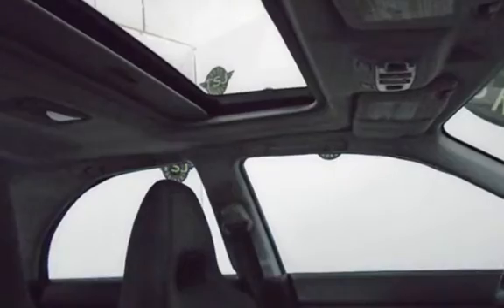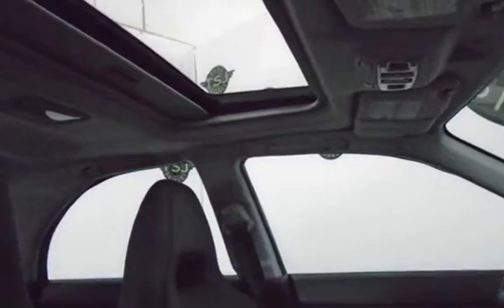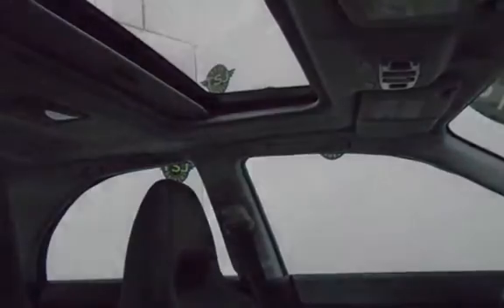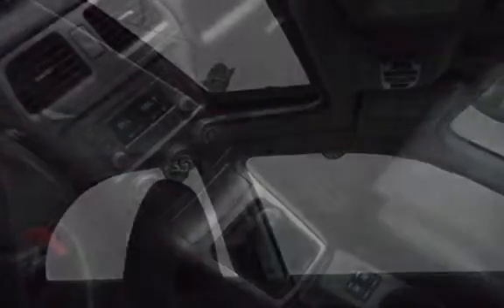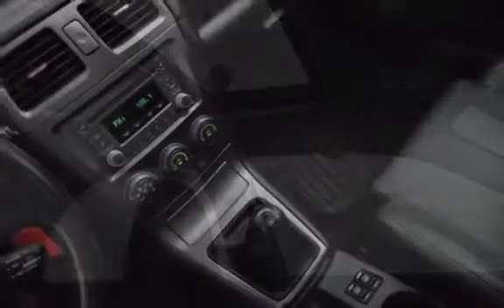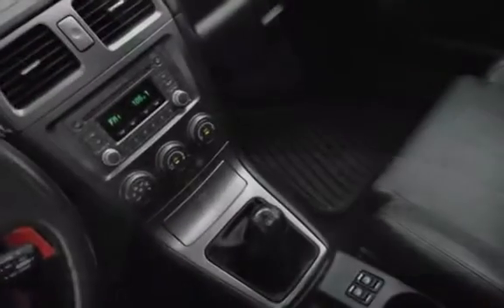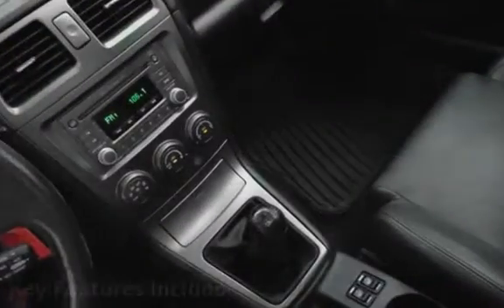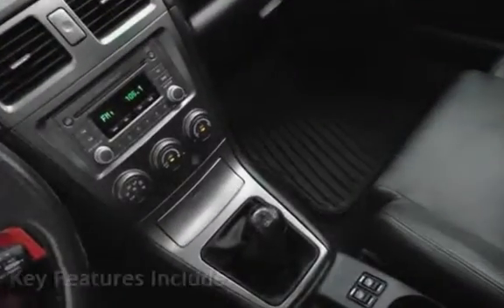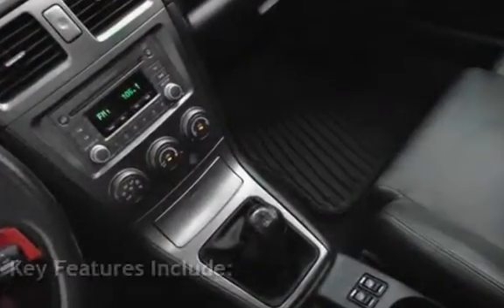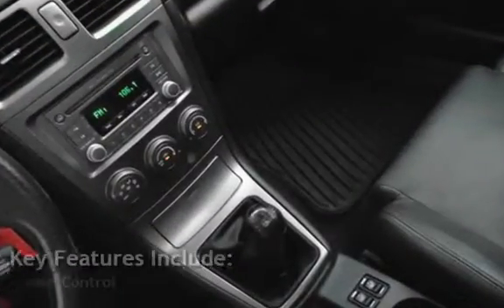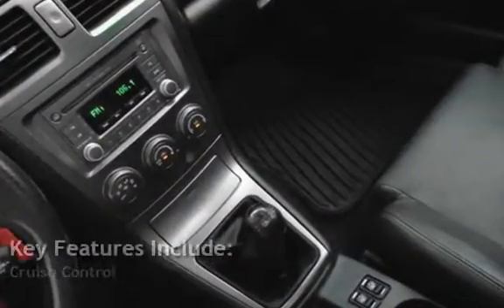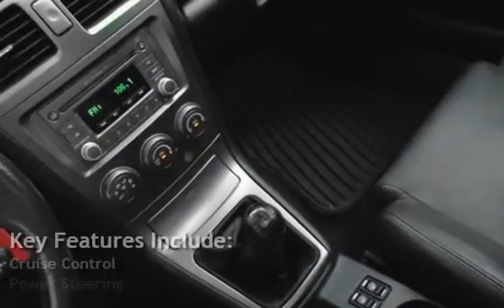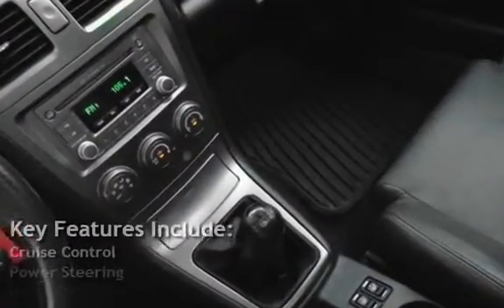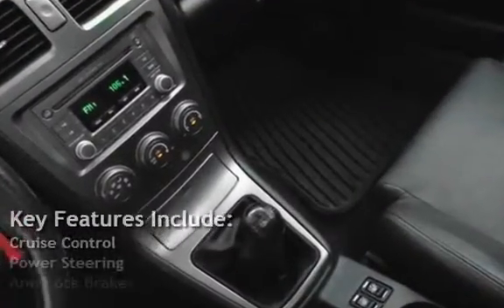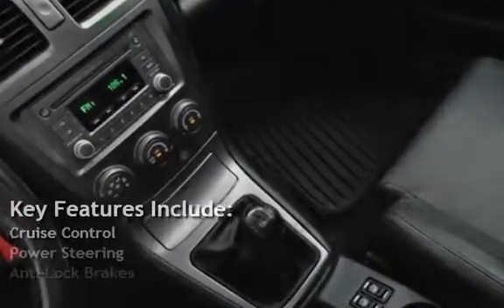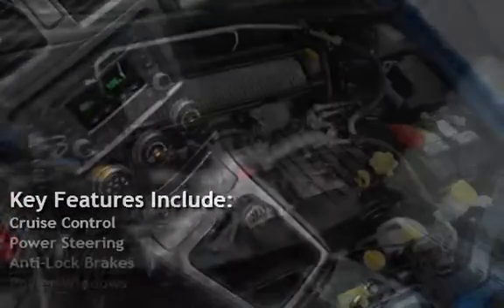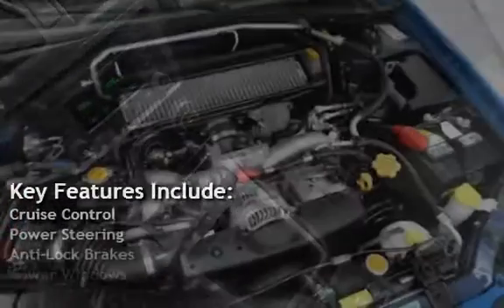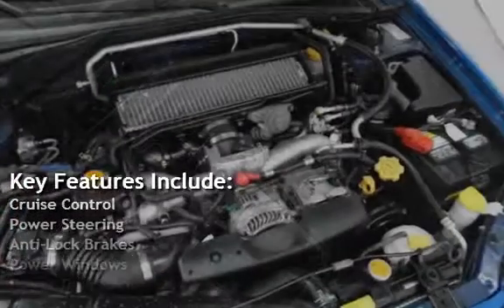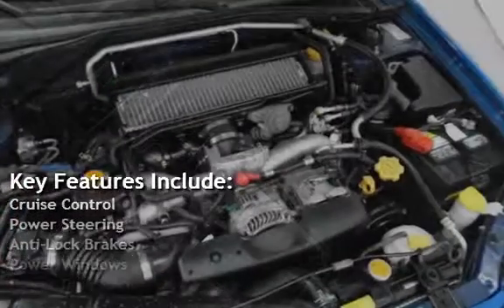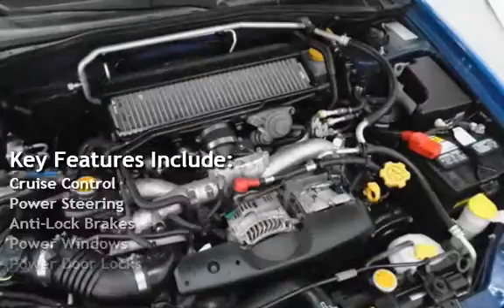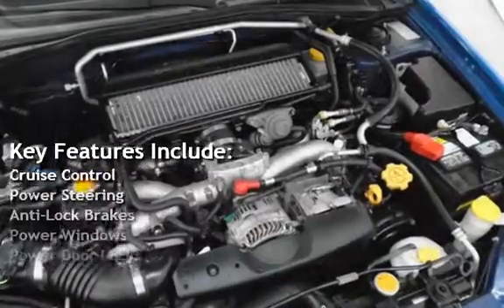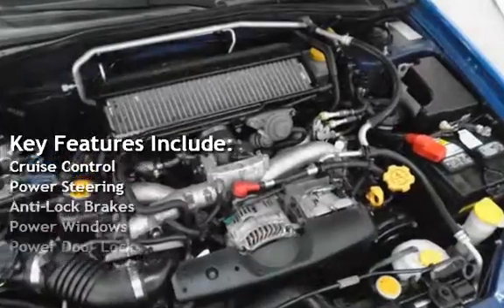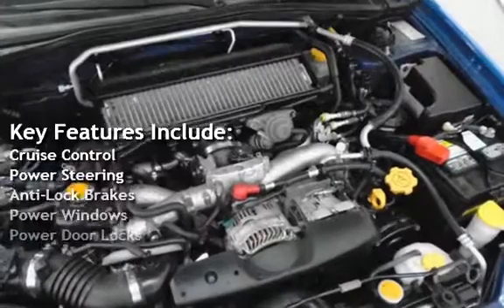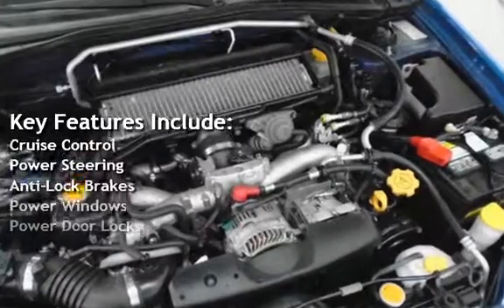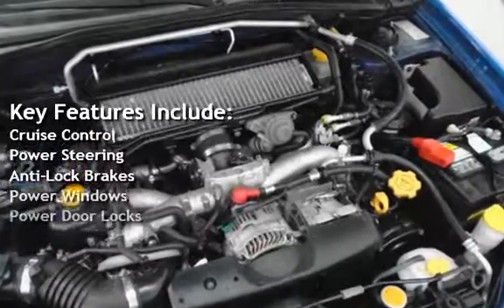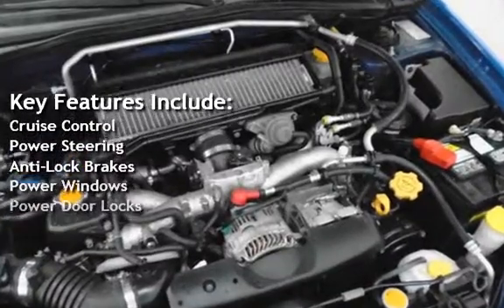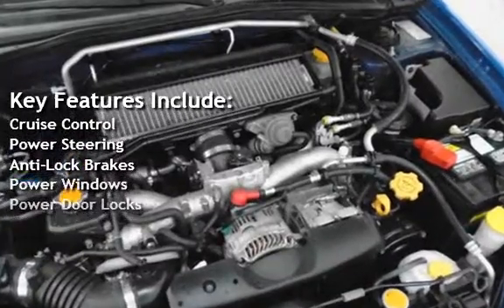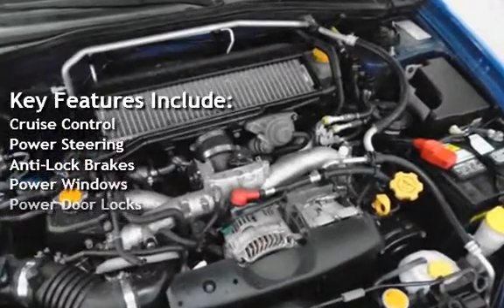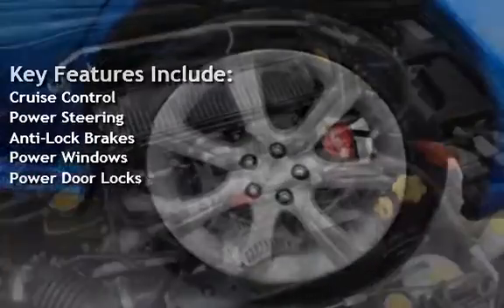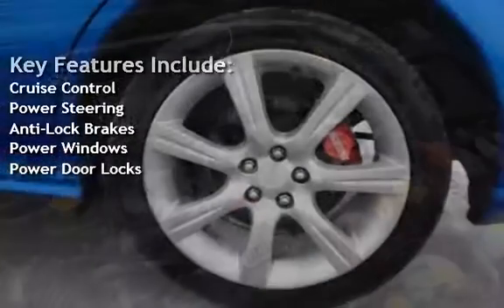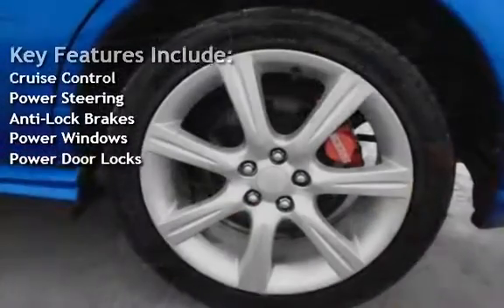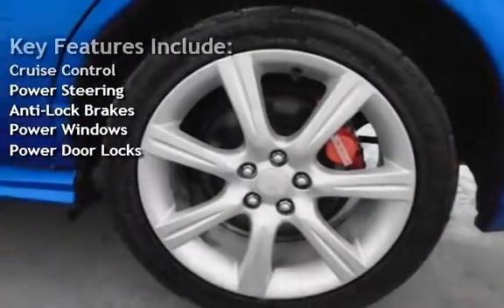Key features include cruise control, power steering, anti-lock brakes, power windows, and power door locks.